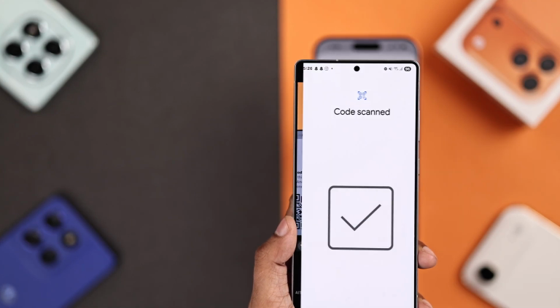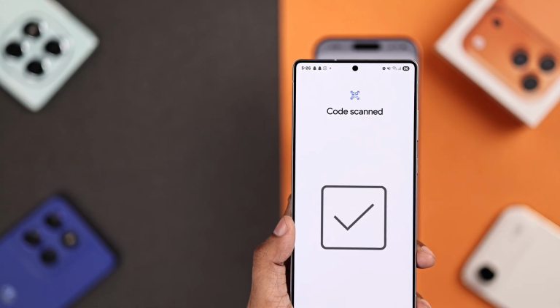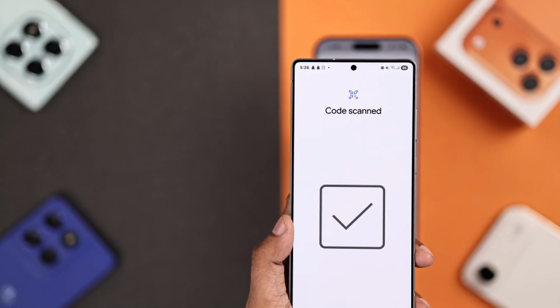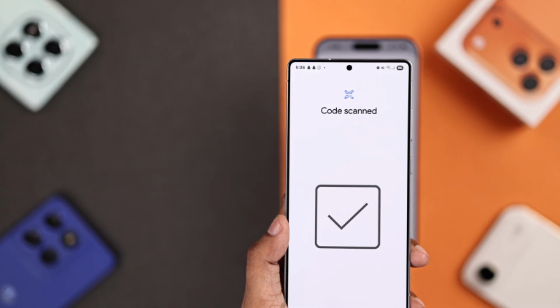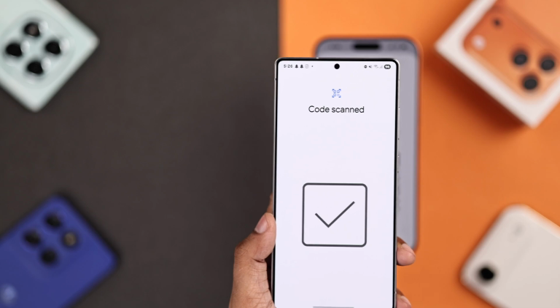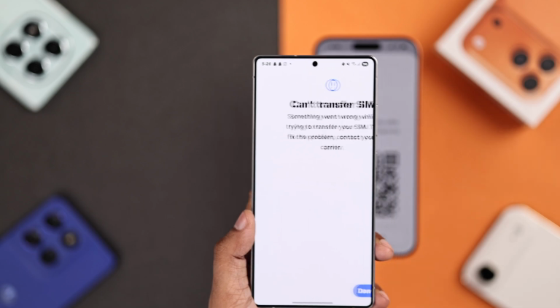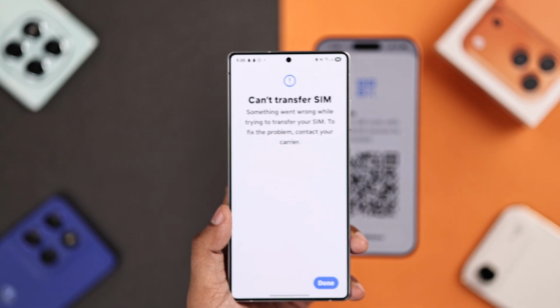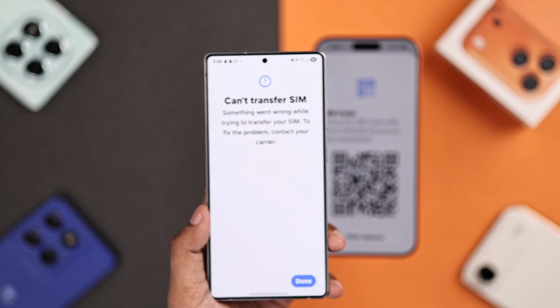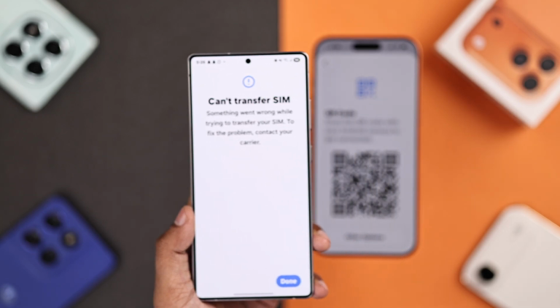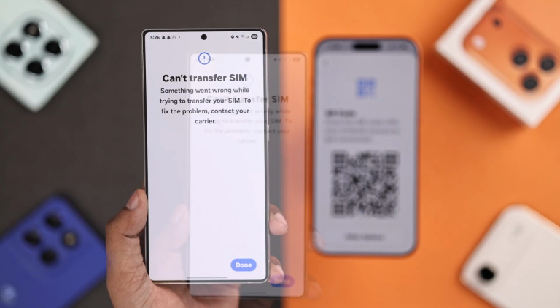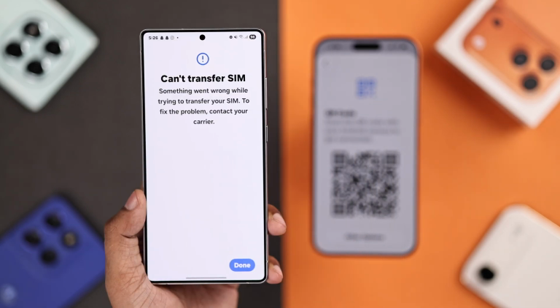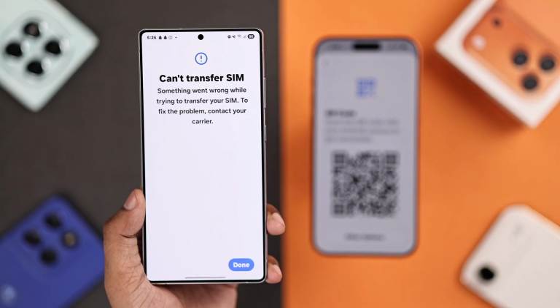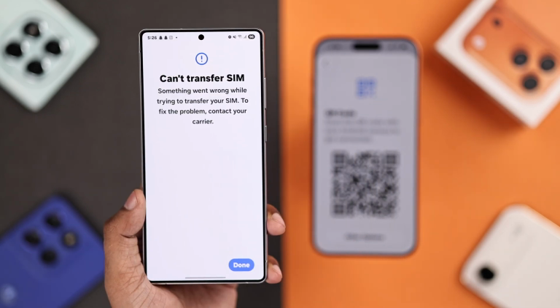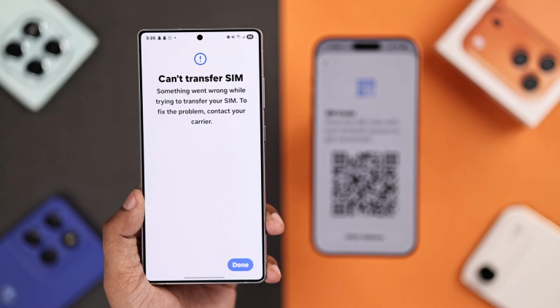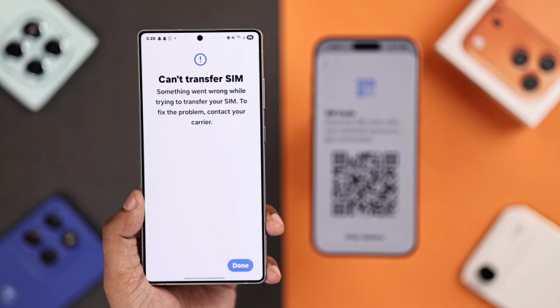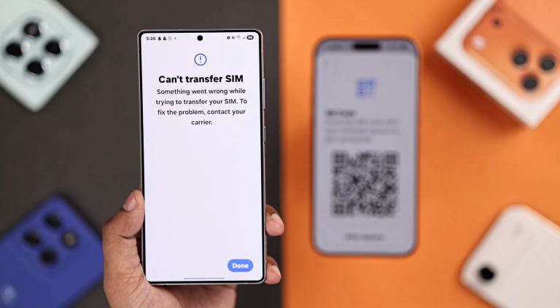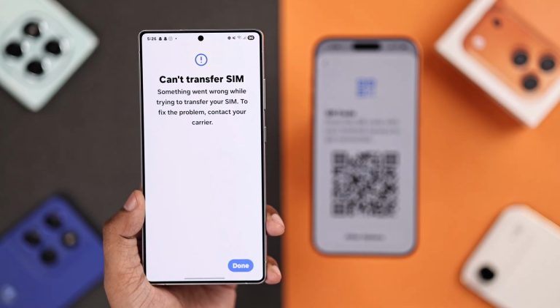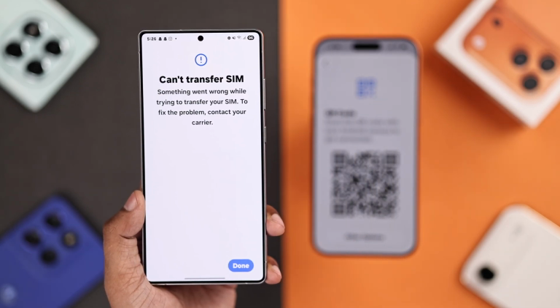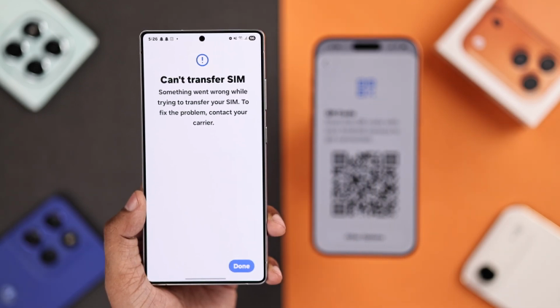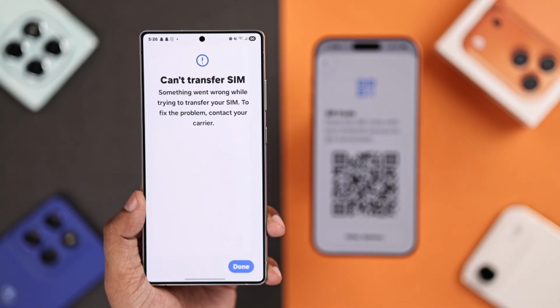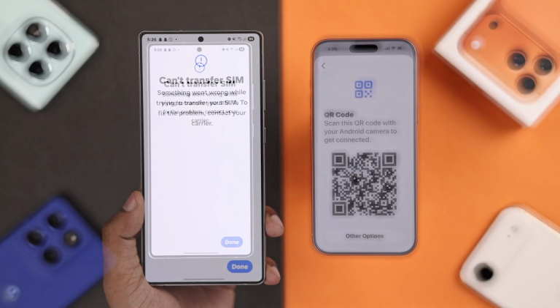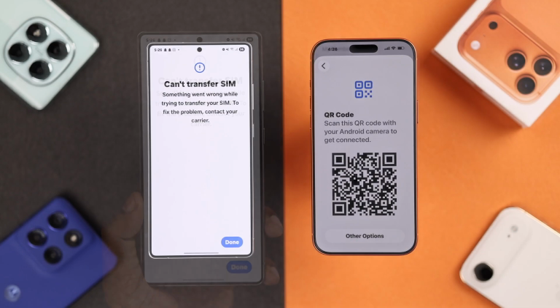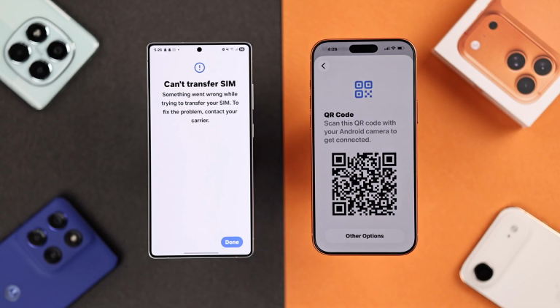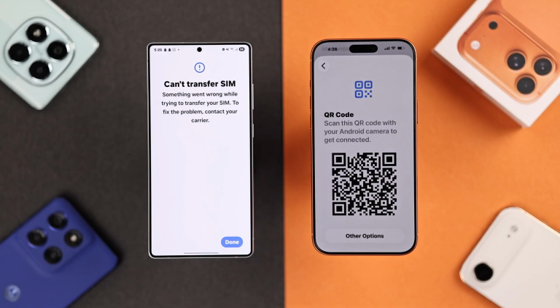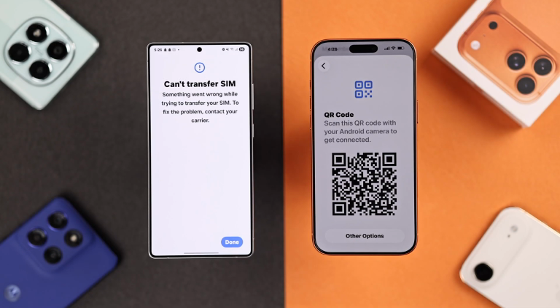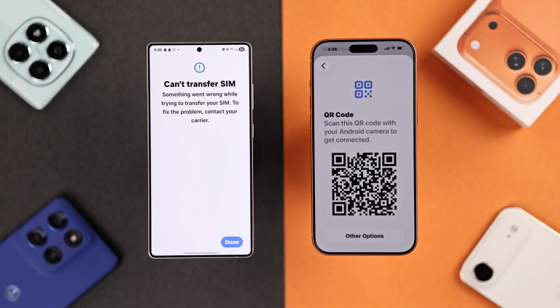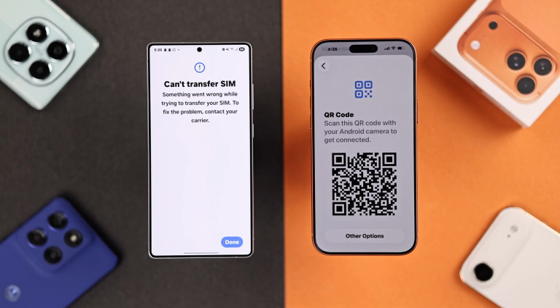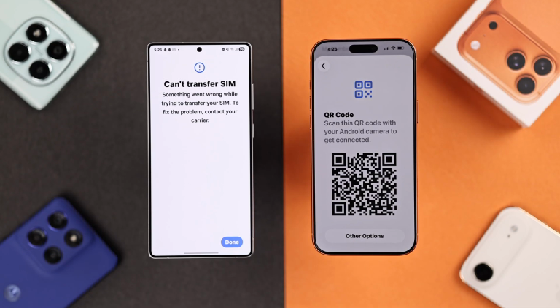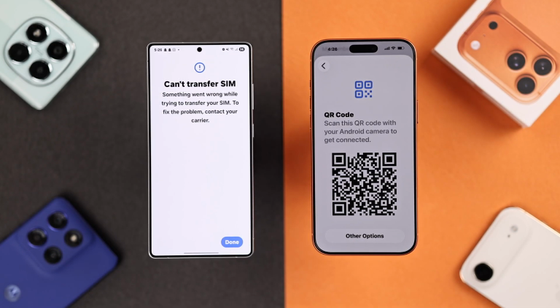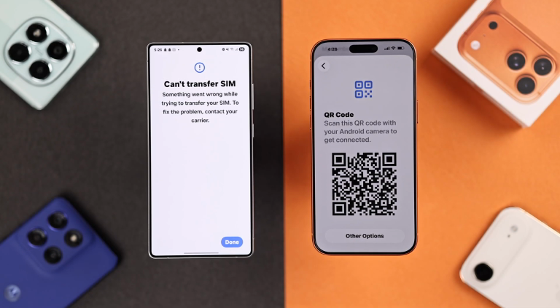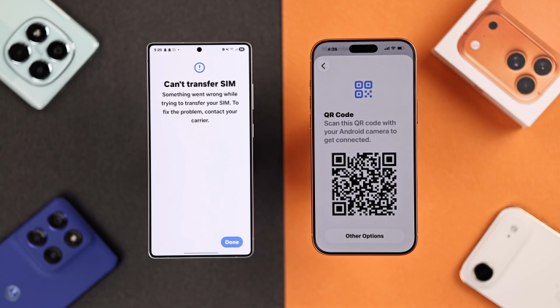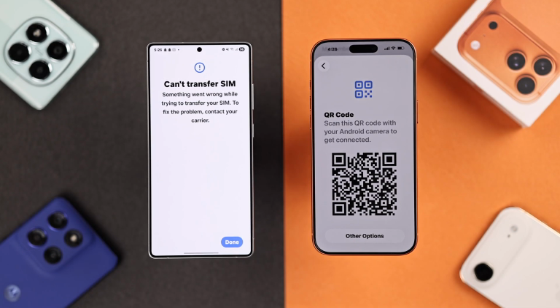But in case it says can't transfer SIM, it means your carrier doesn't support iPhone to Android transfer yet.